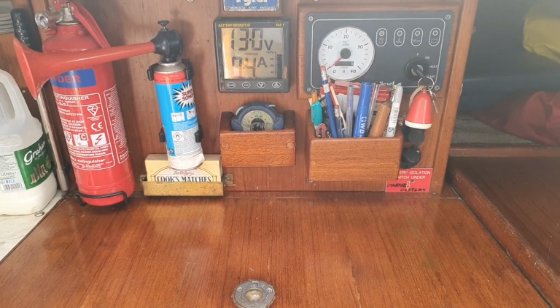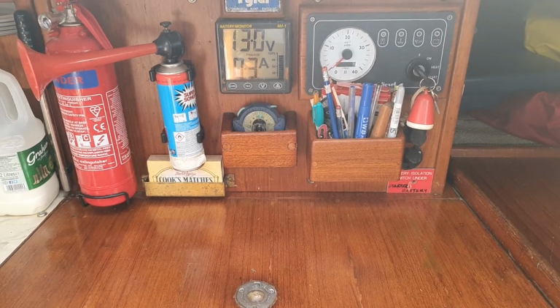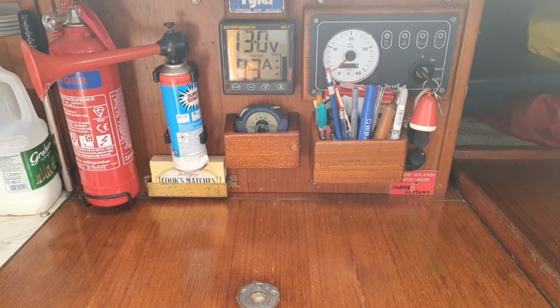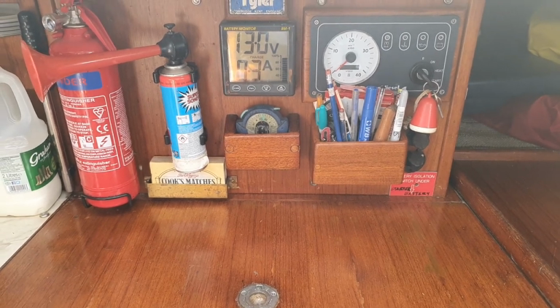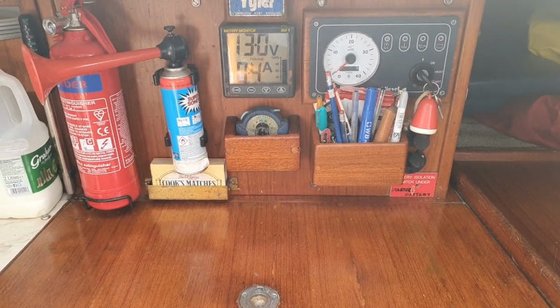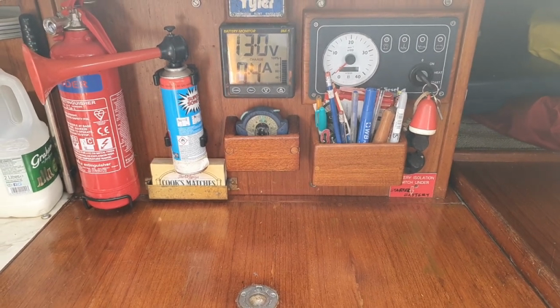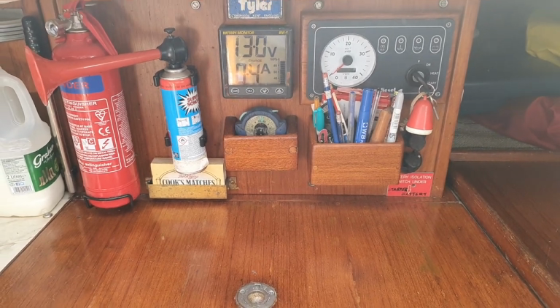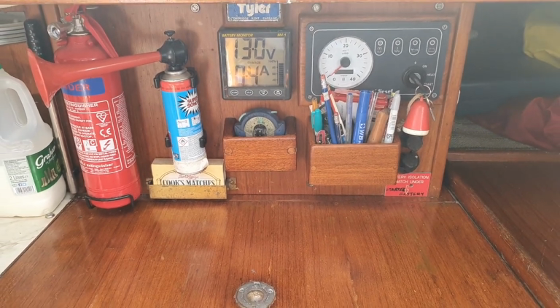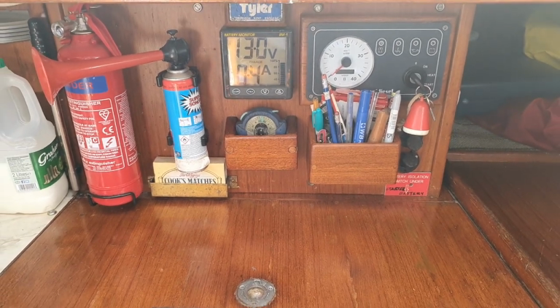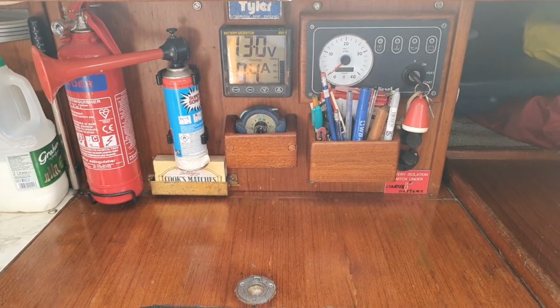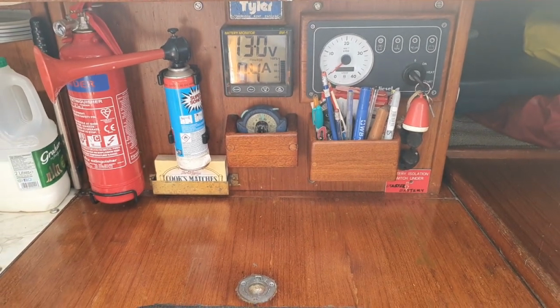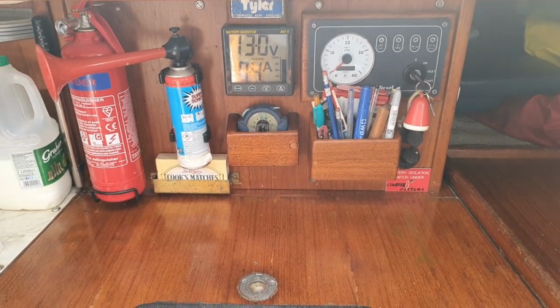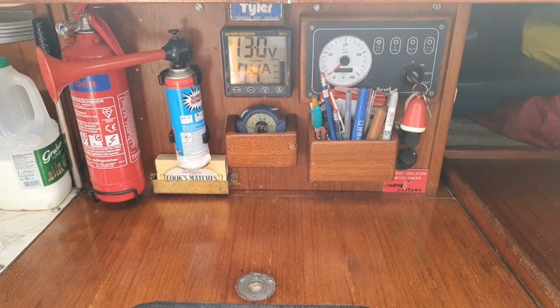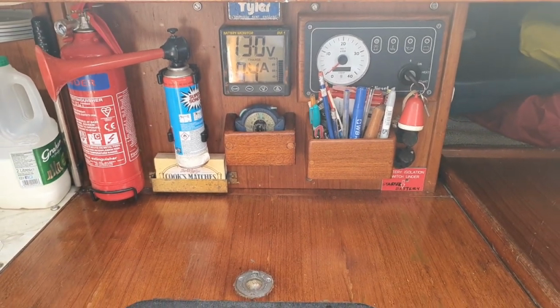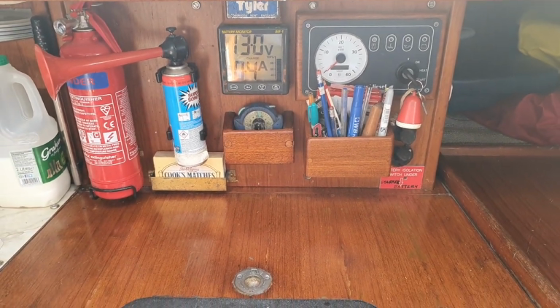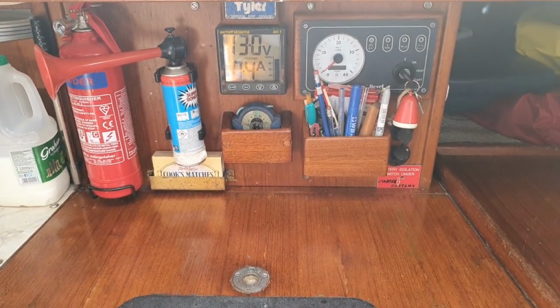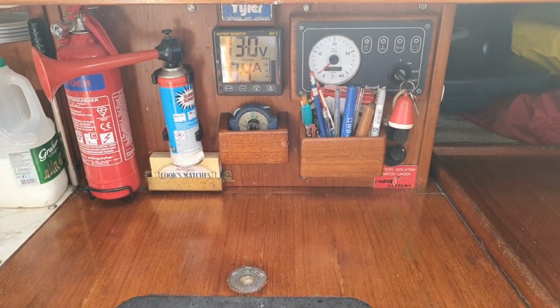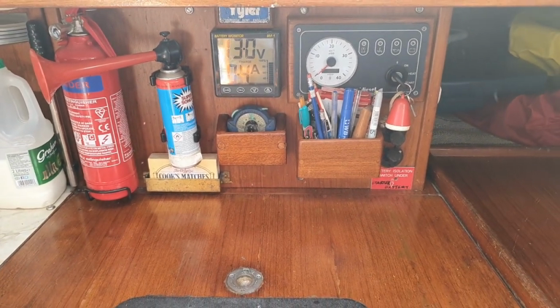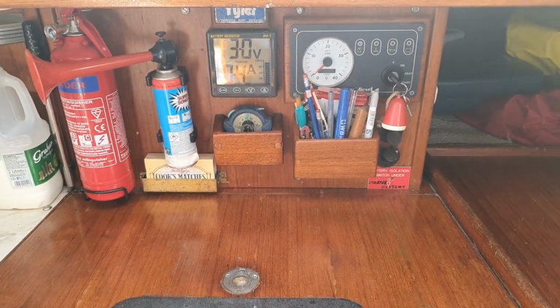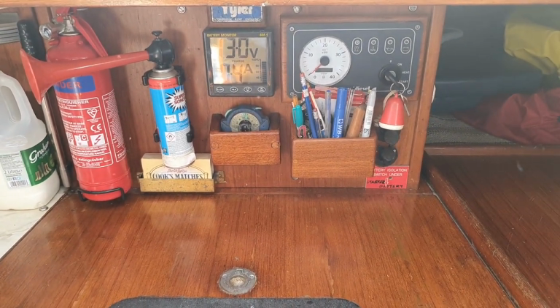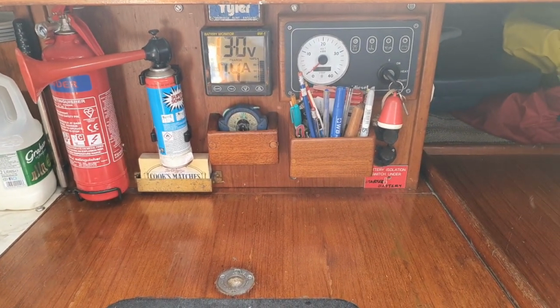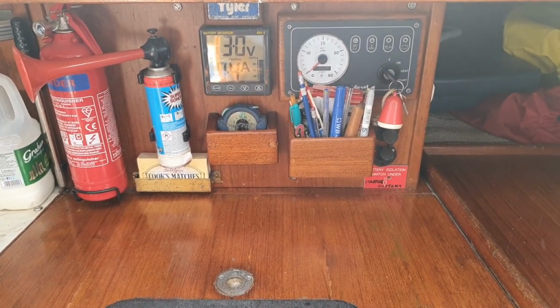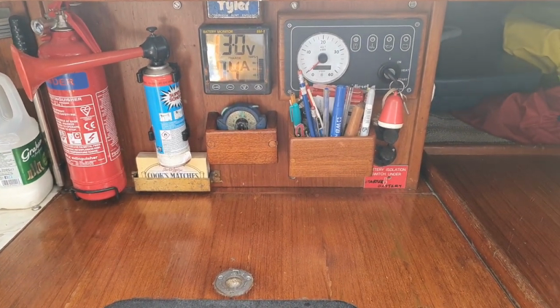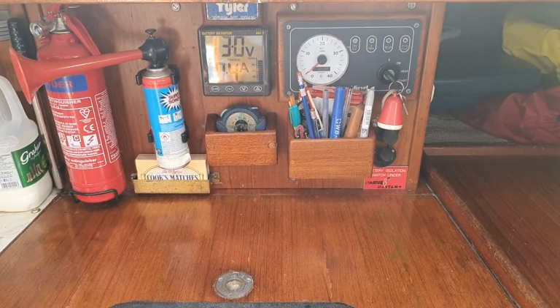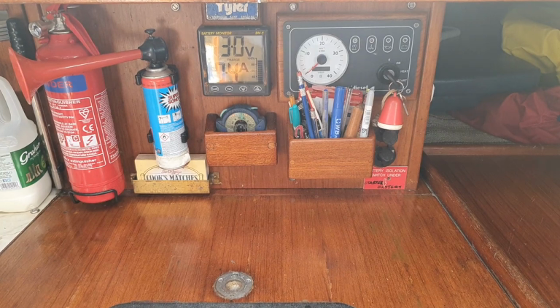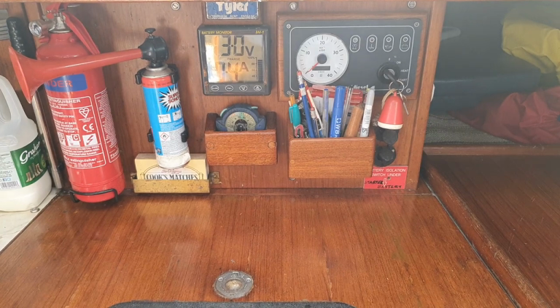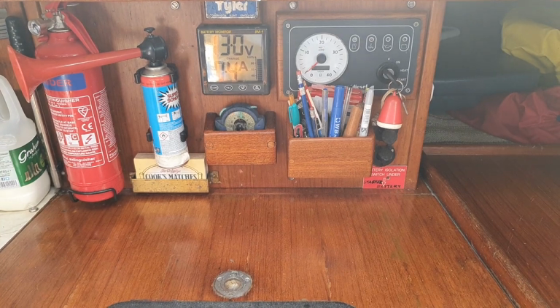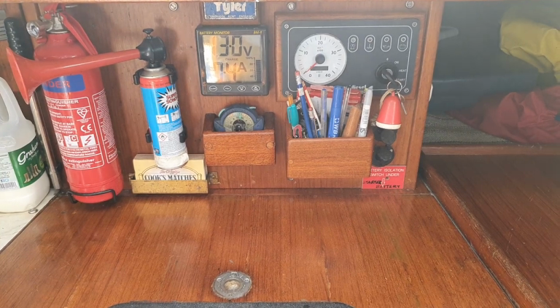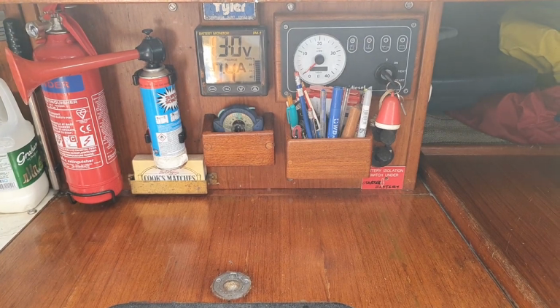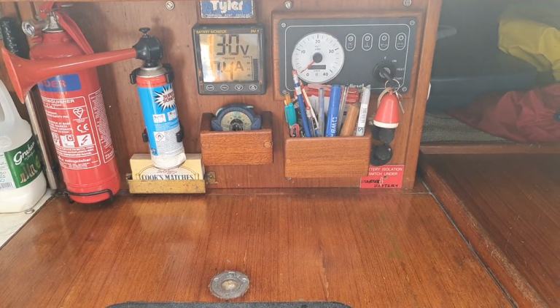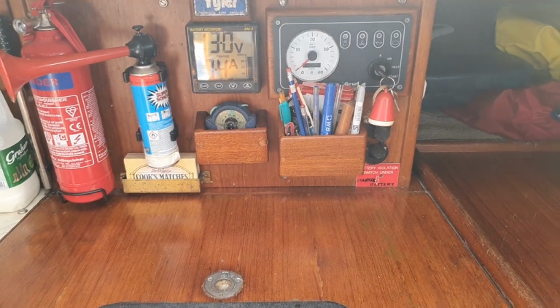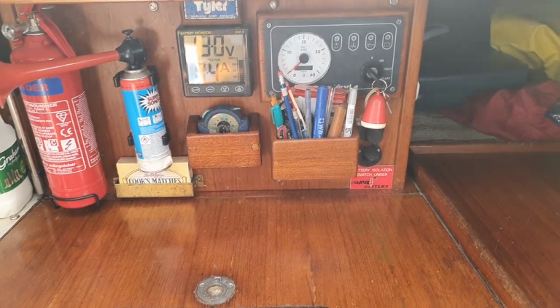In Sorkins, Boatshed Scotland, here we are aboard the Twister 28.